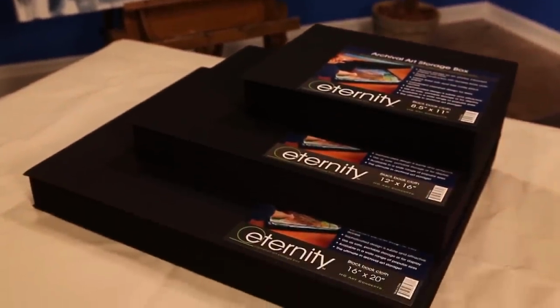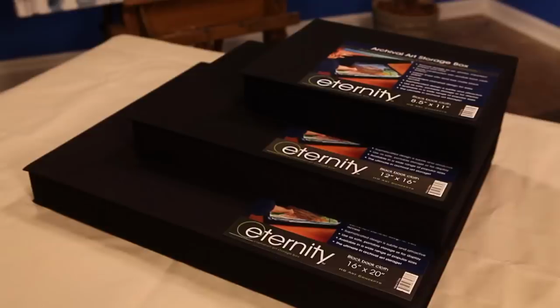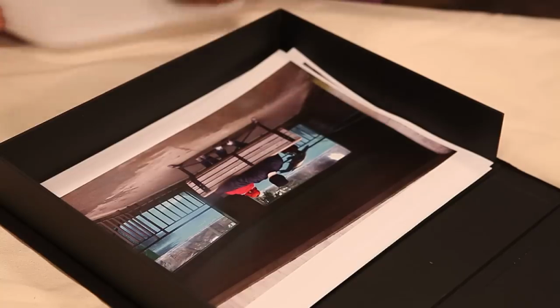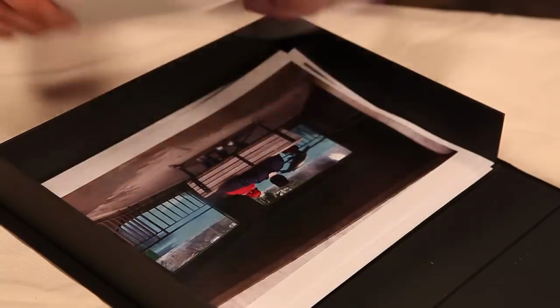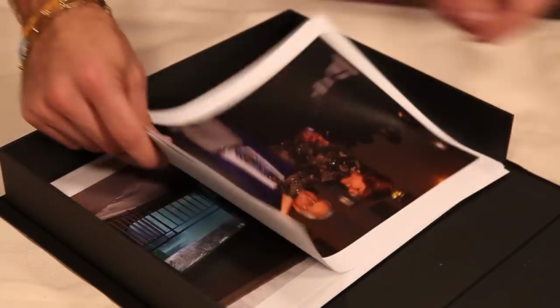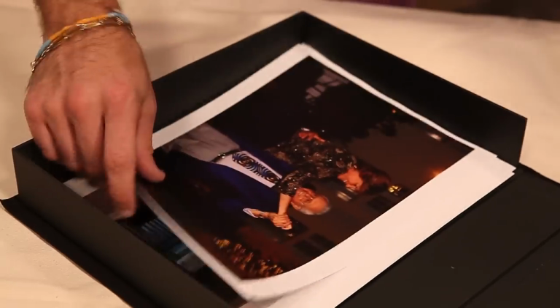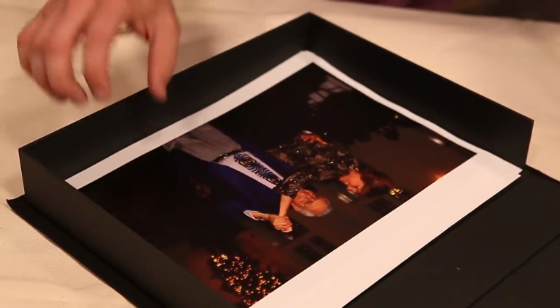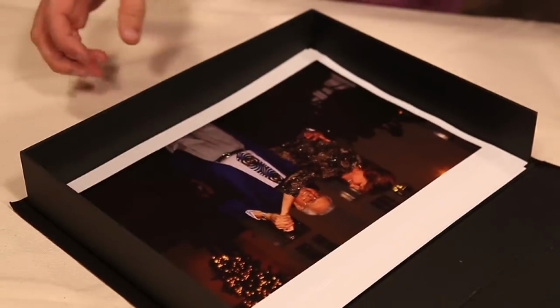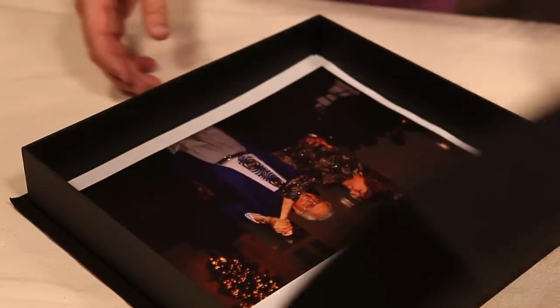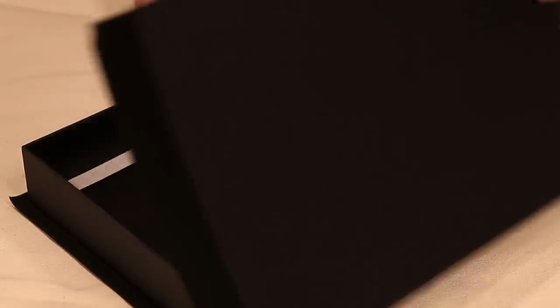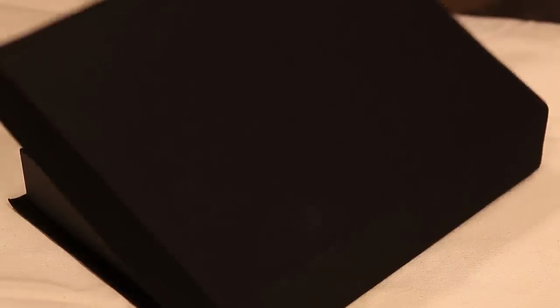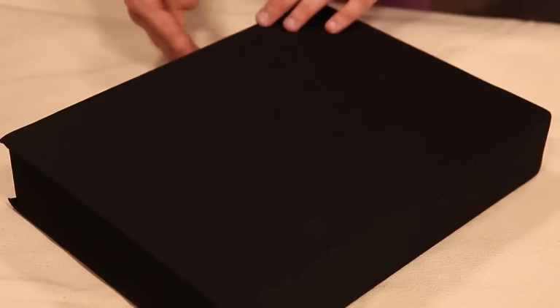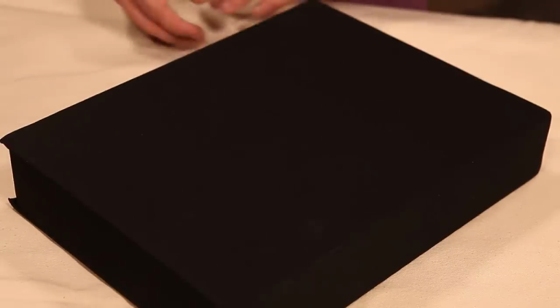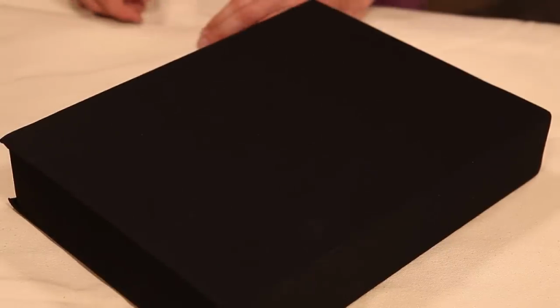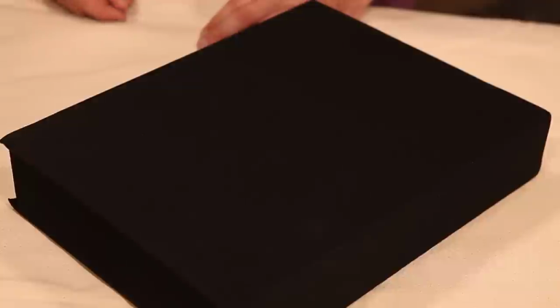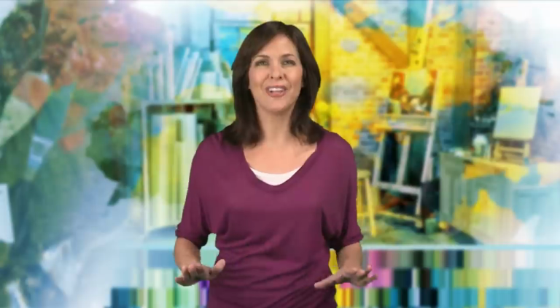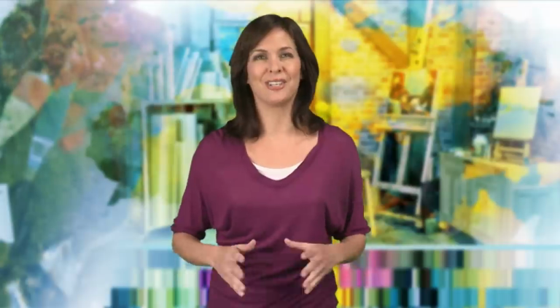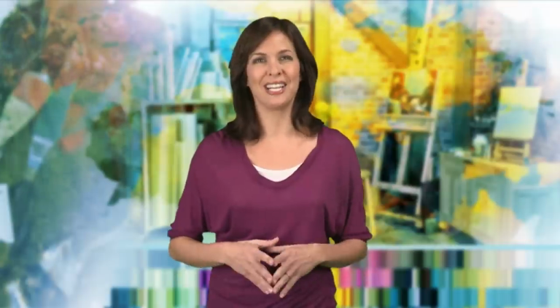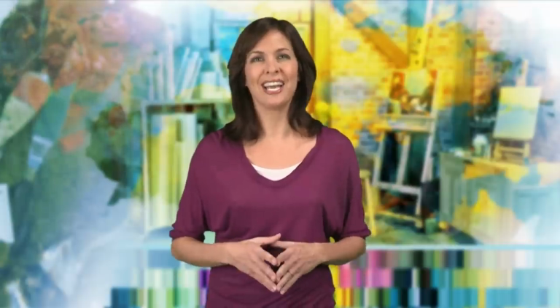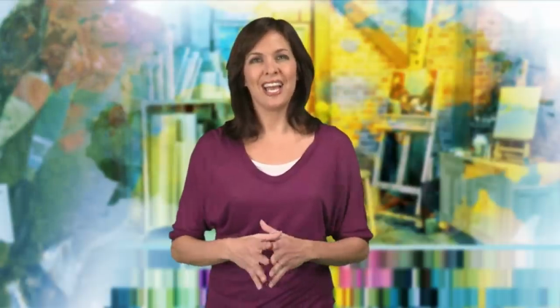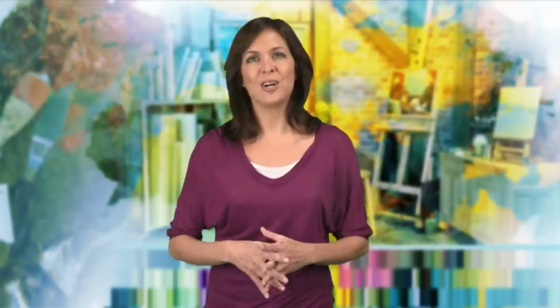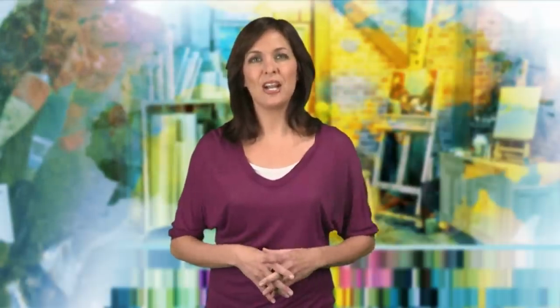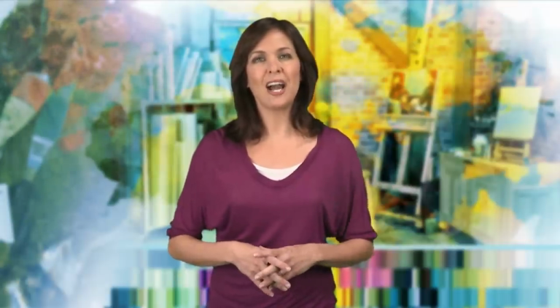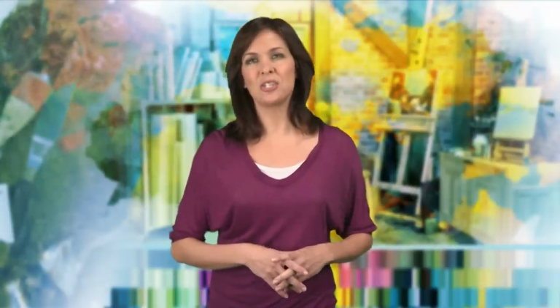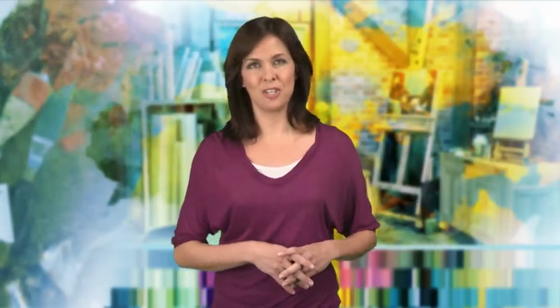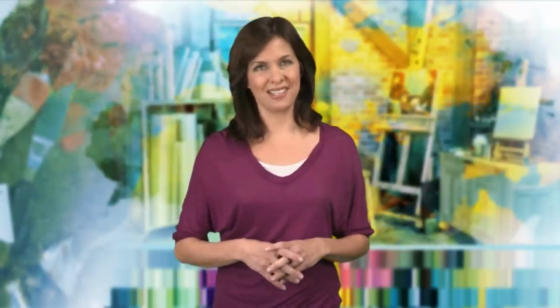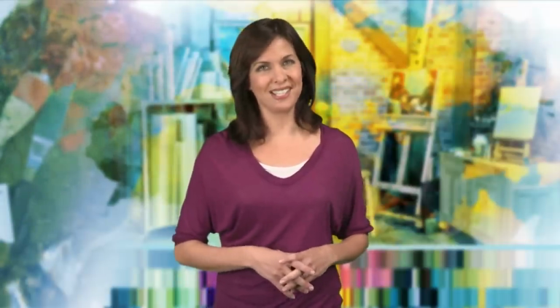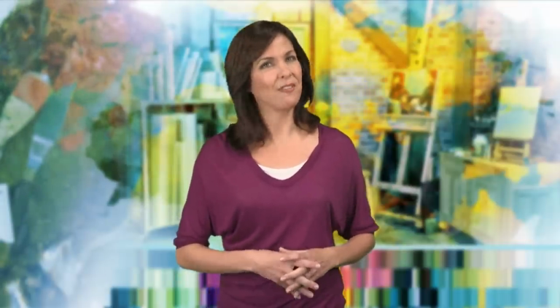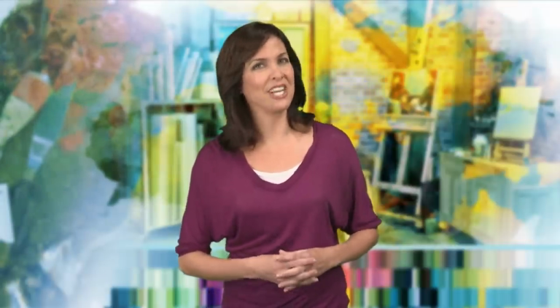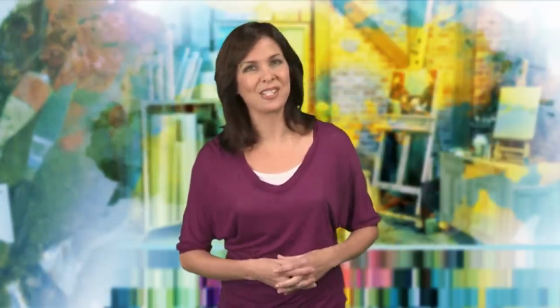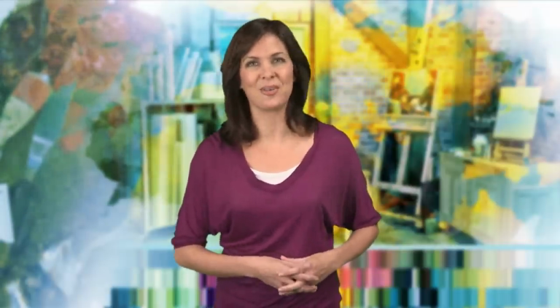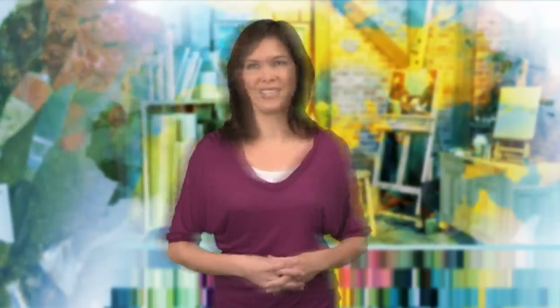Some things are fleeting. Keep what's most important to you for all eternity. Eternity Archive Storage Boxes from Jerry's Art-O-Rama.